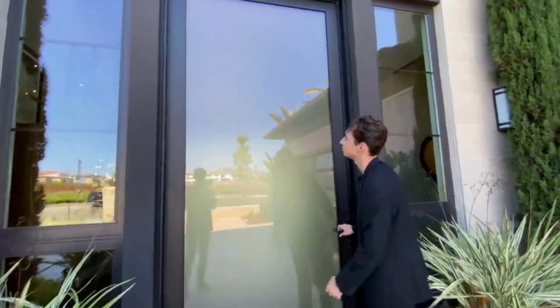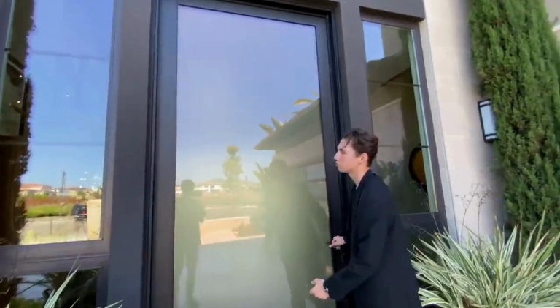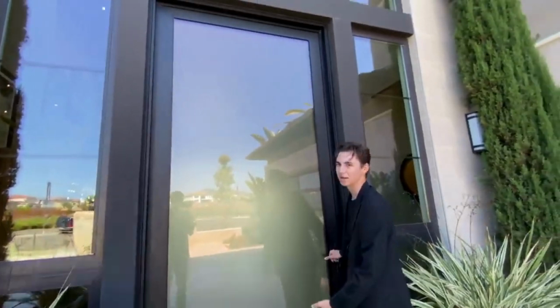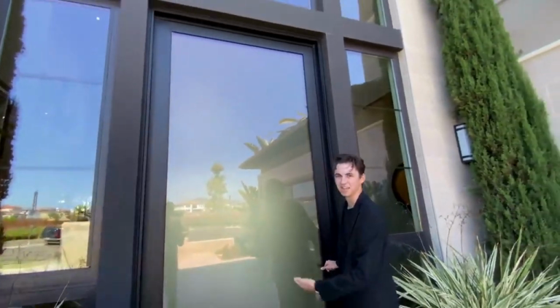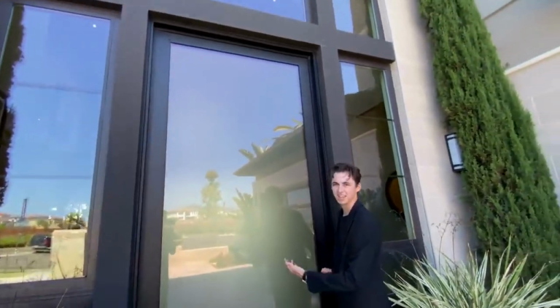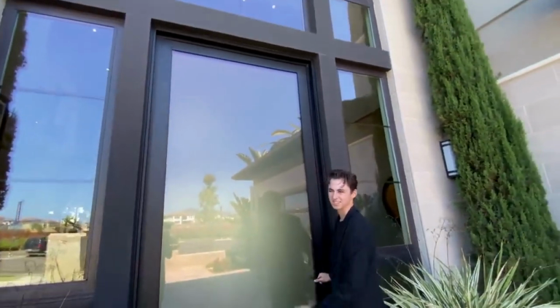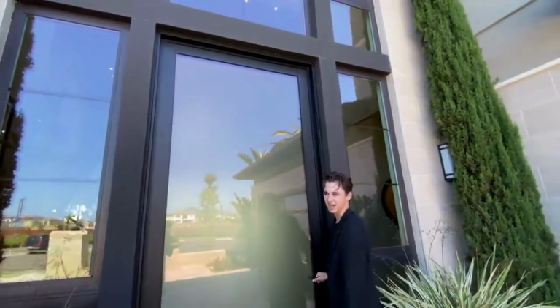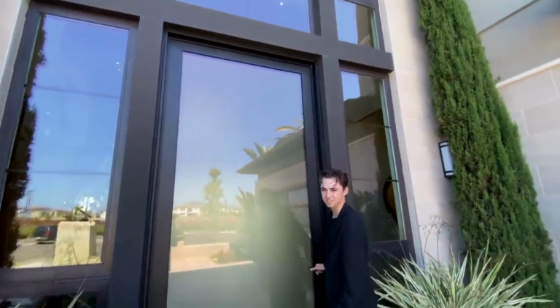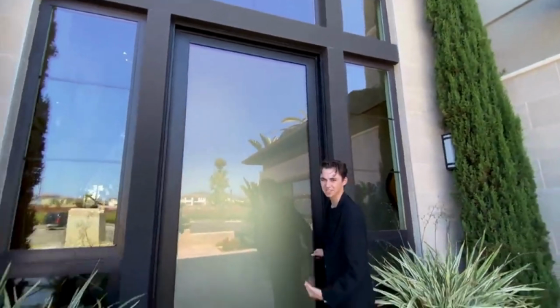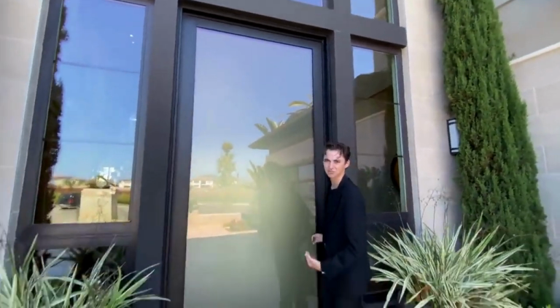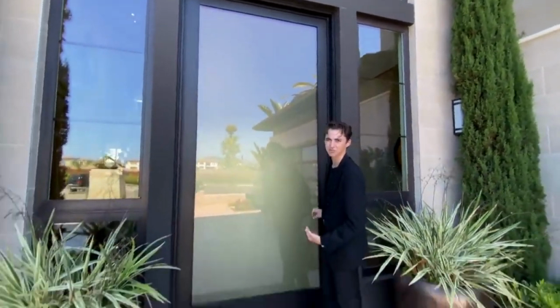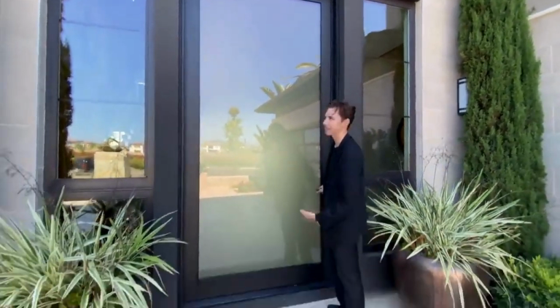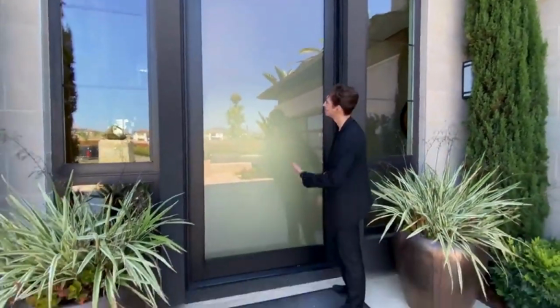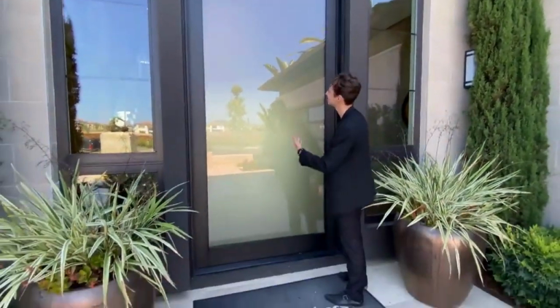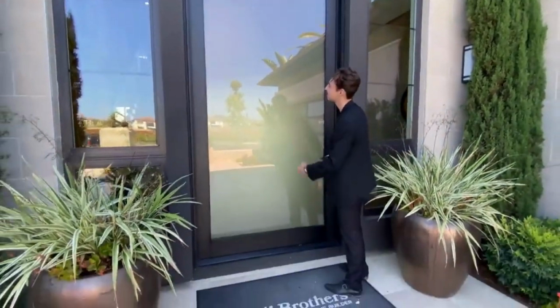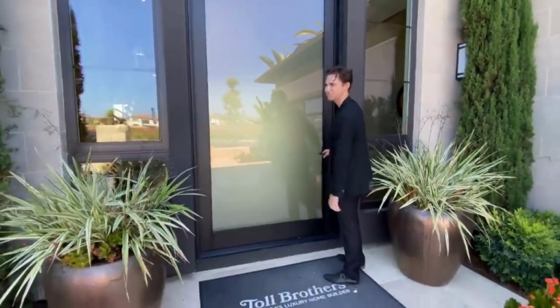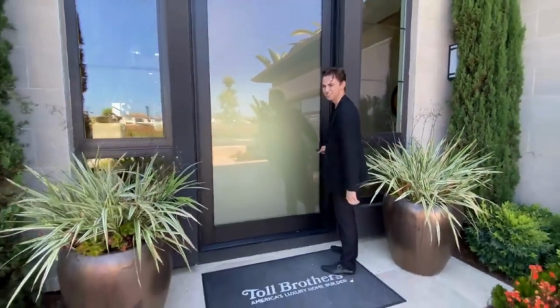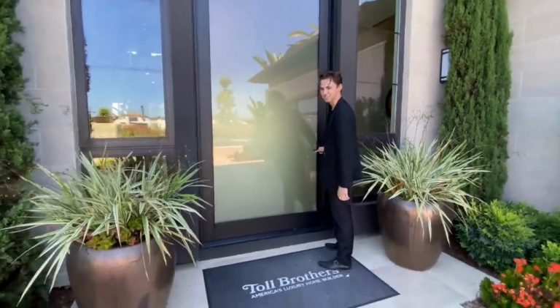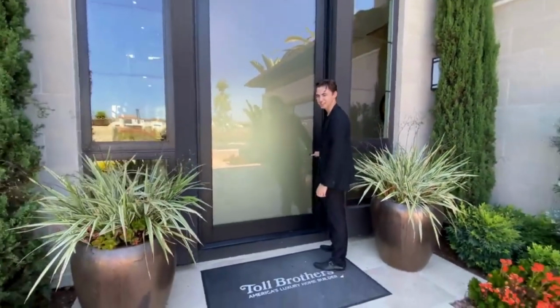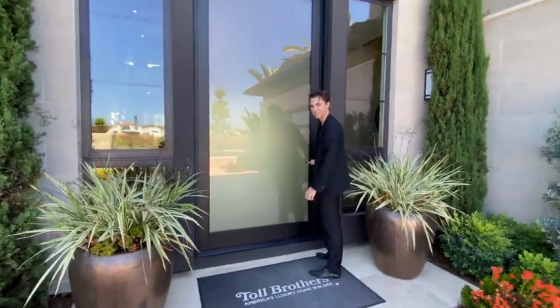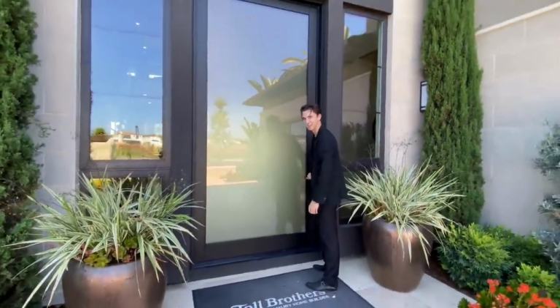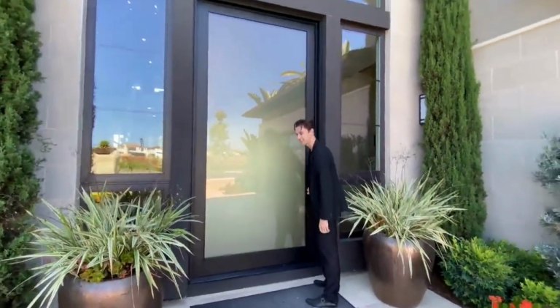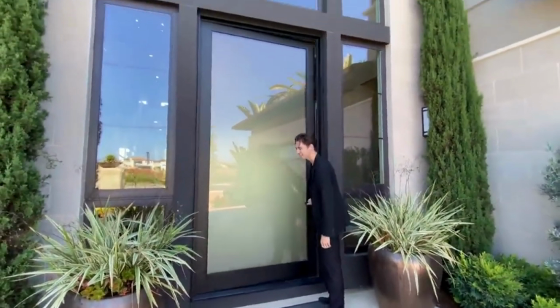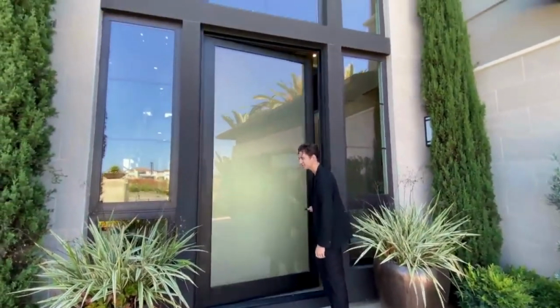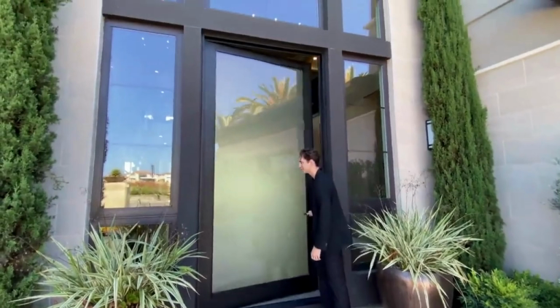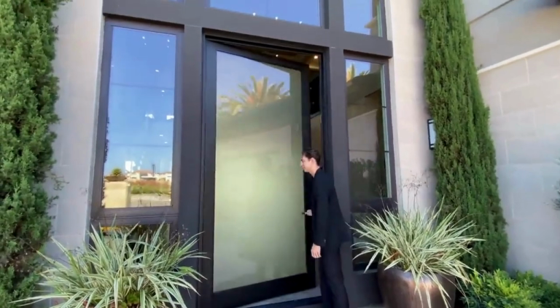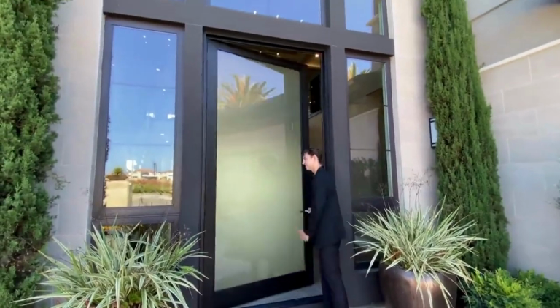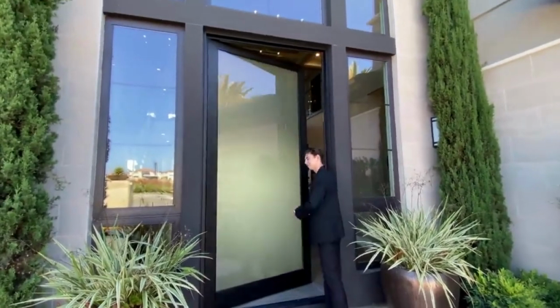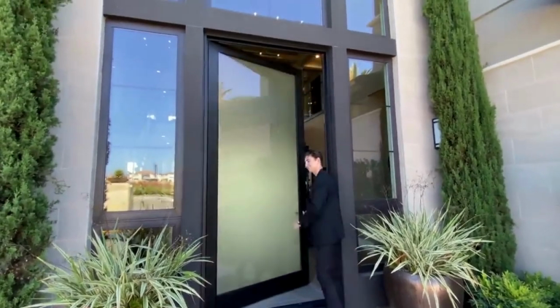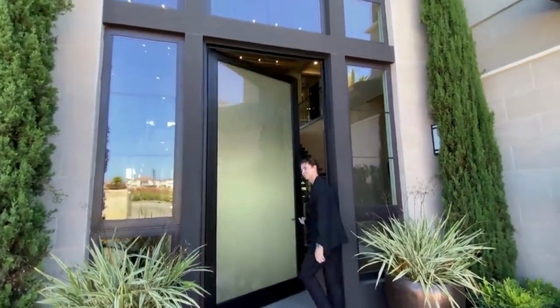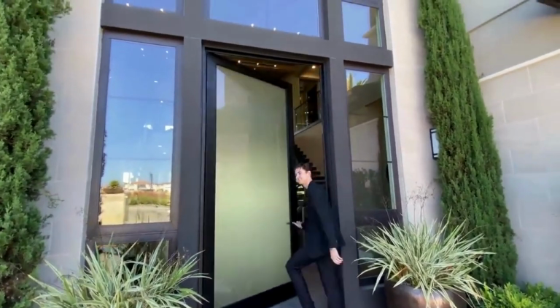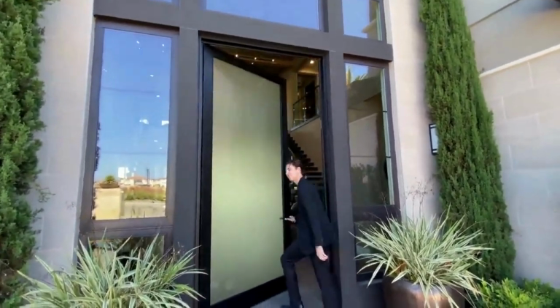That's an impressive doorway. I mean, guys, I'm 6'3", right? And just look at the size of that. That's crazy. Big door. Let's go inside.